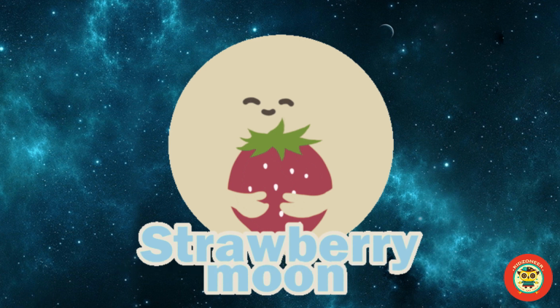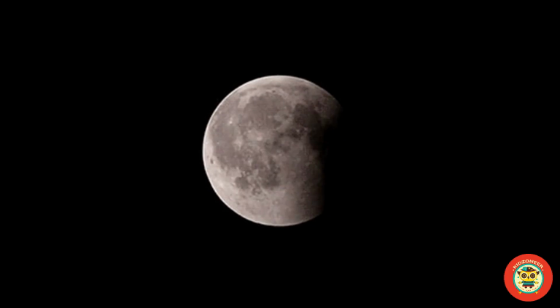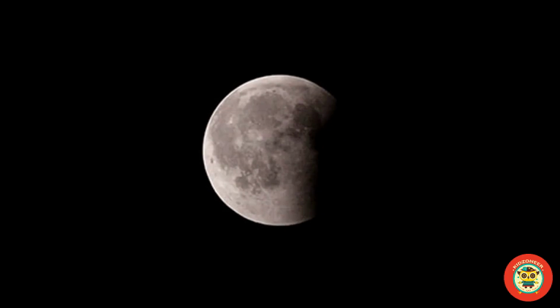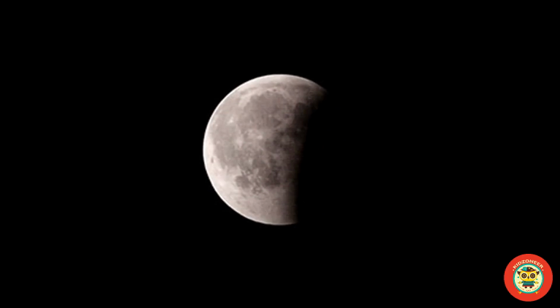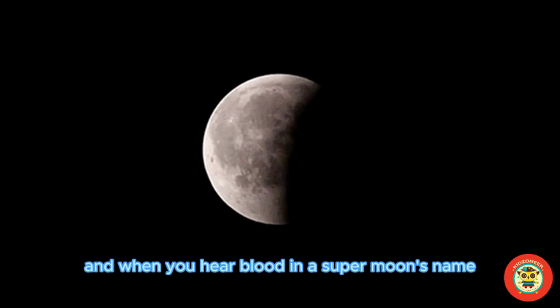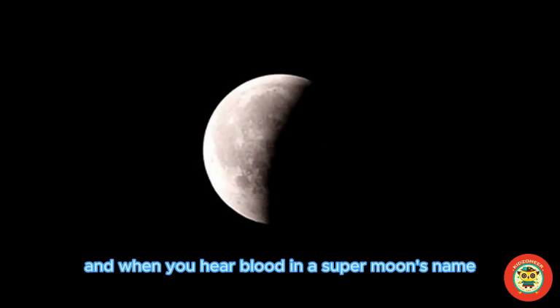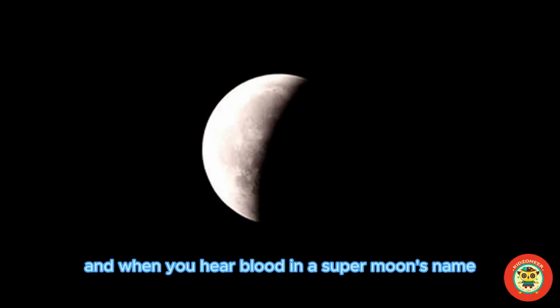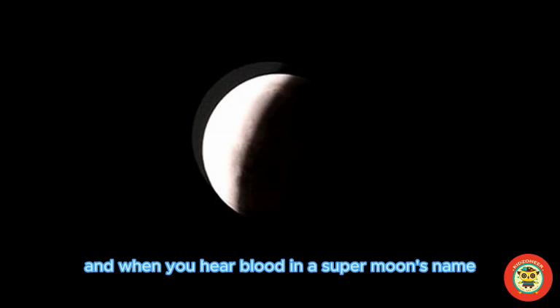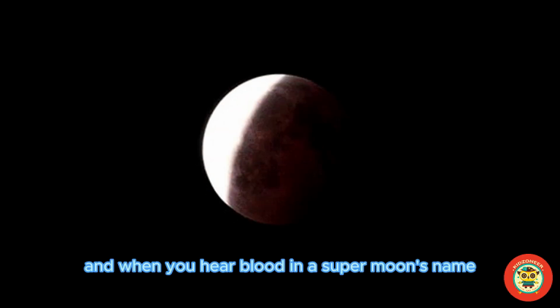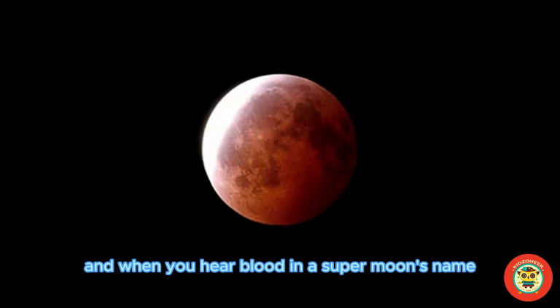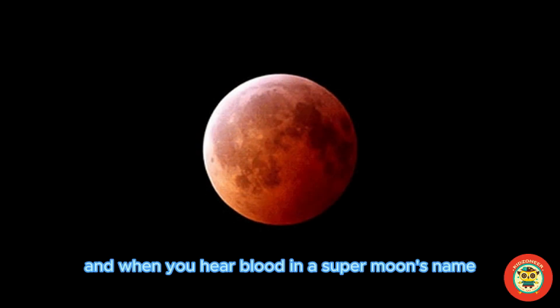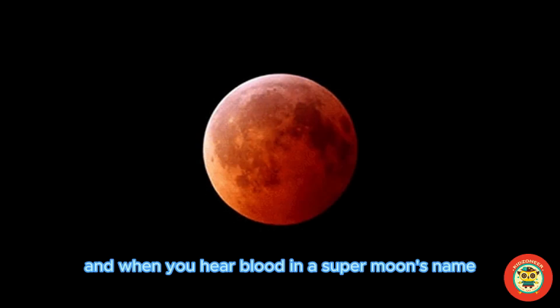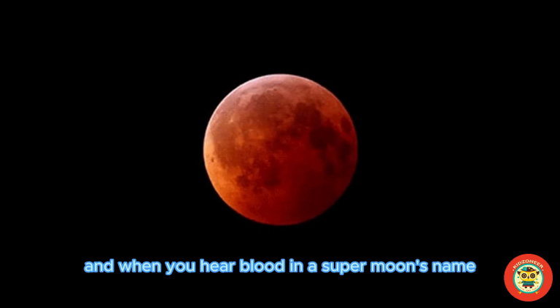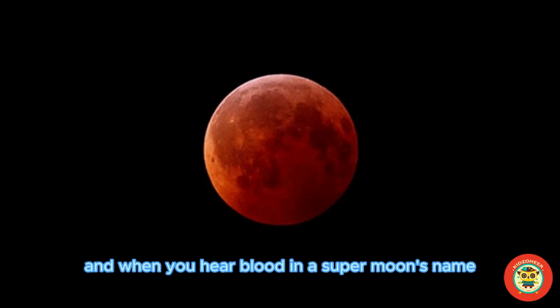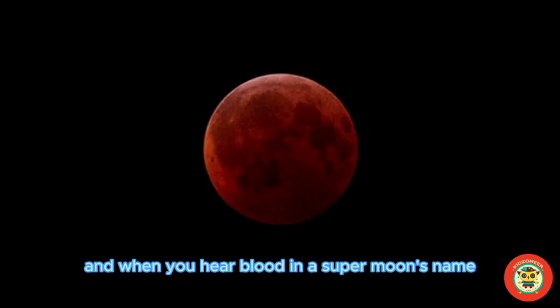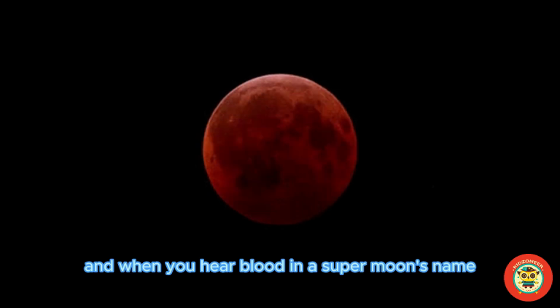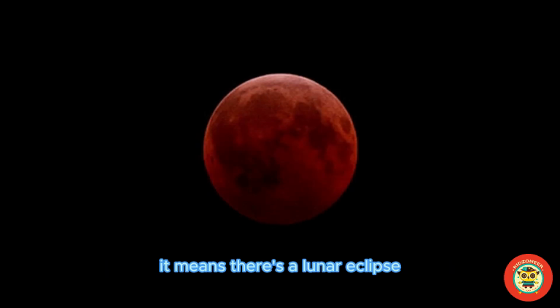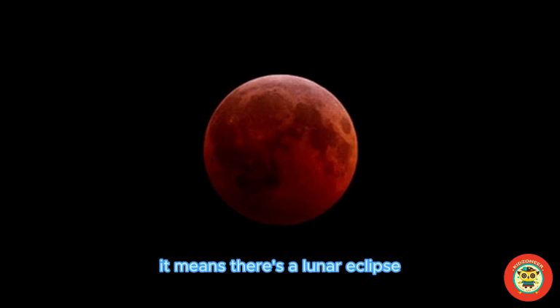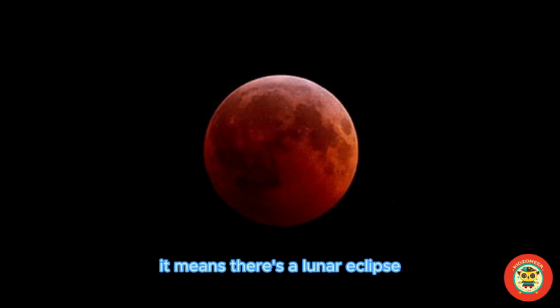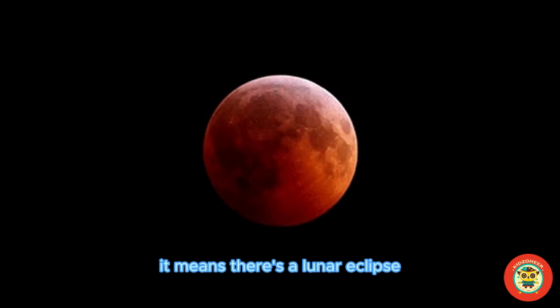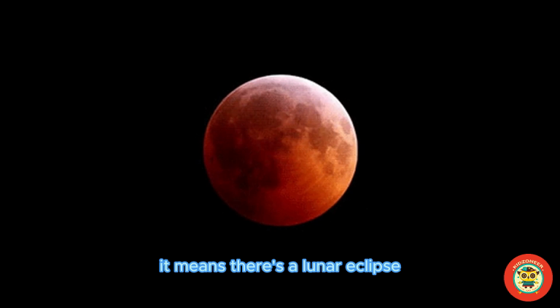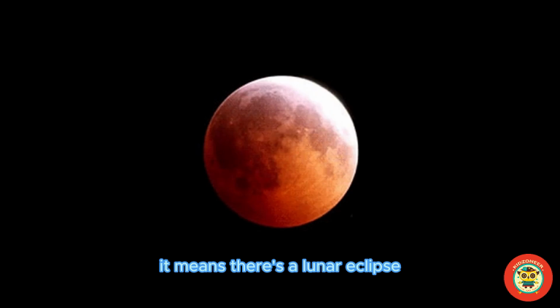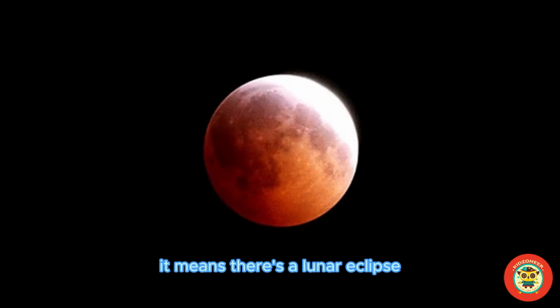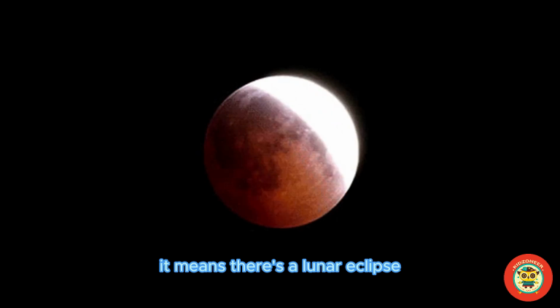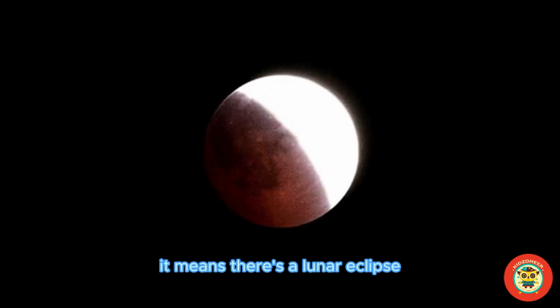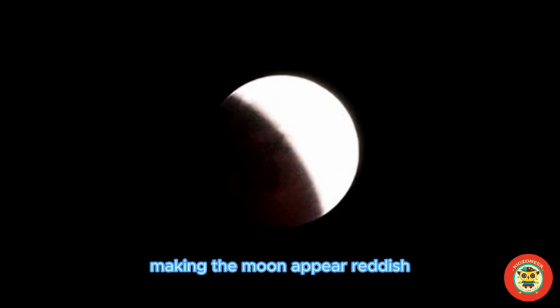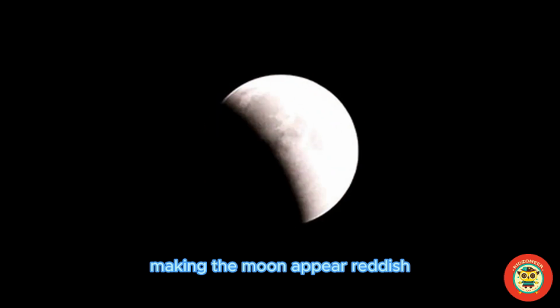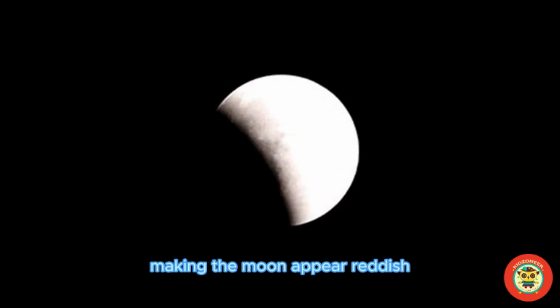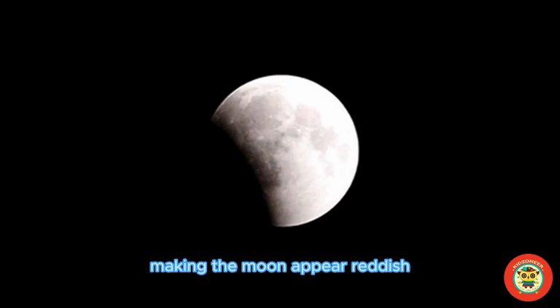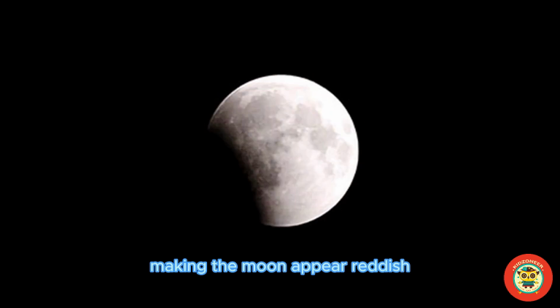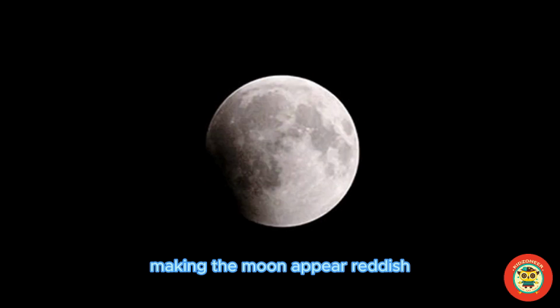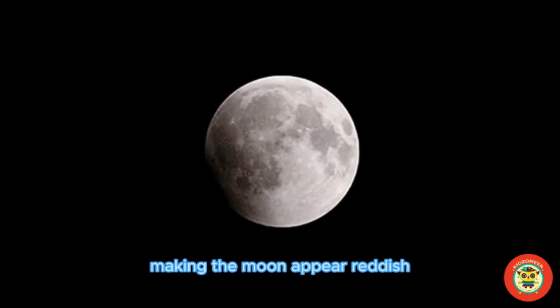And when you hear 'blood' in a supermoon's name, it means there's a lunar eclipse making the moon appear reddish.